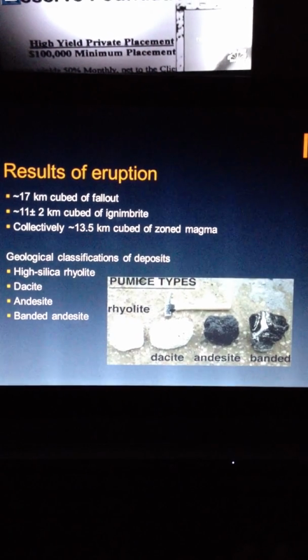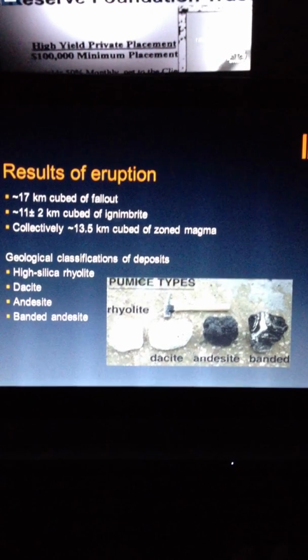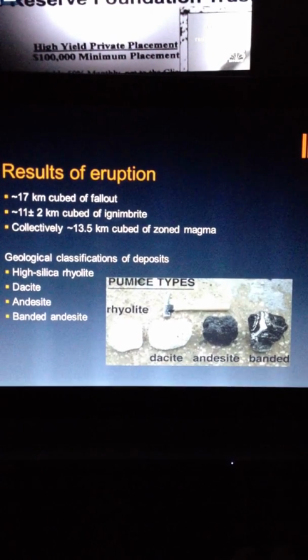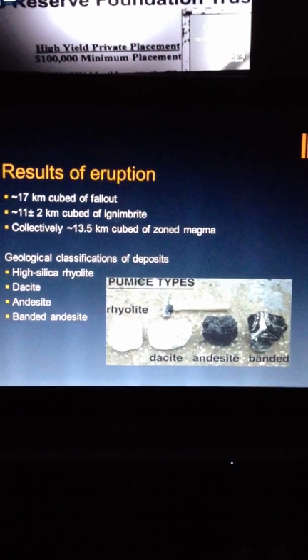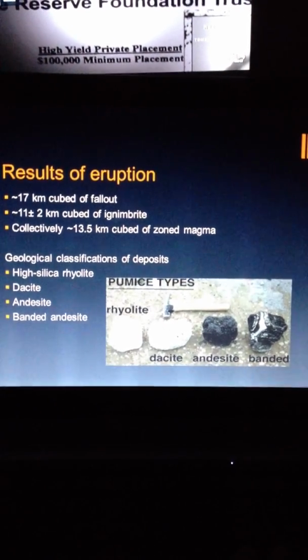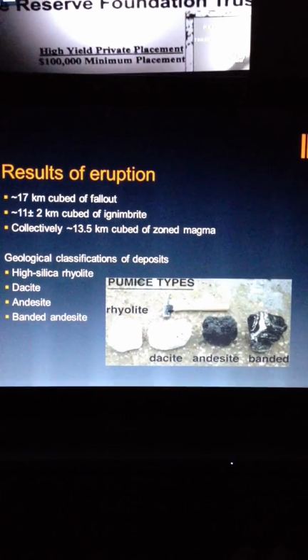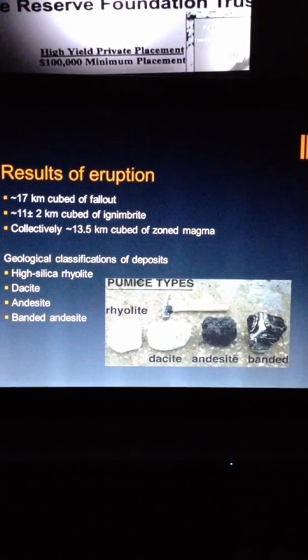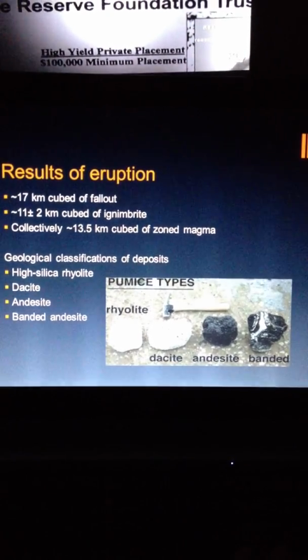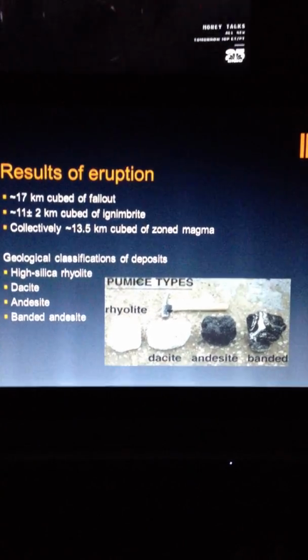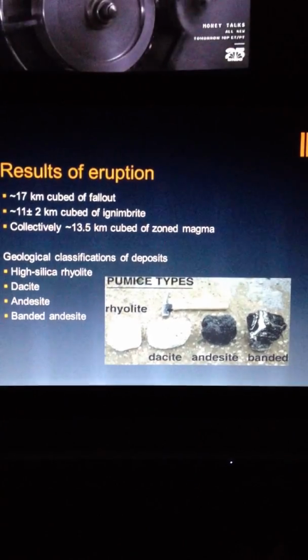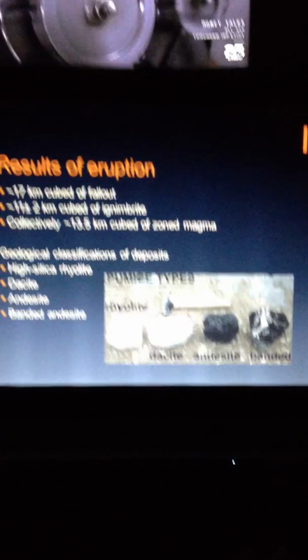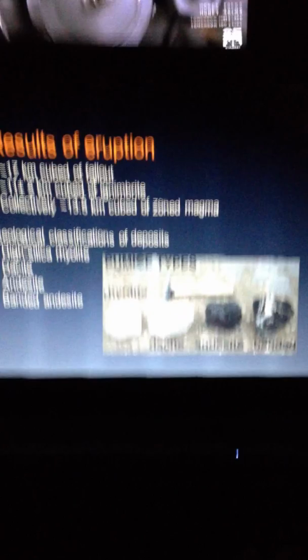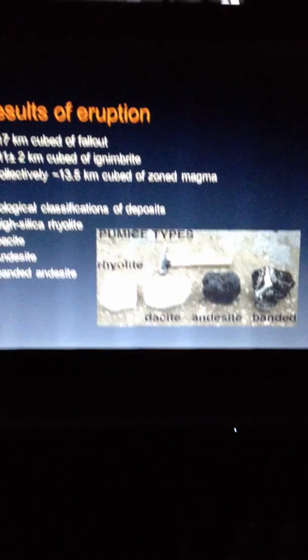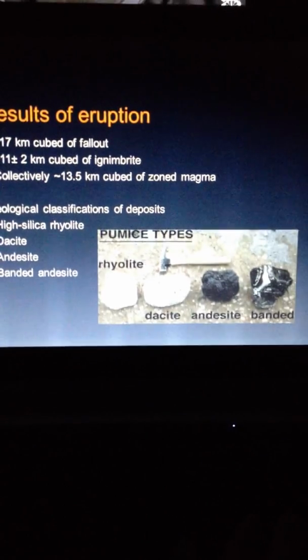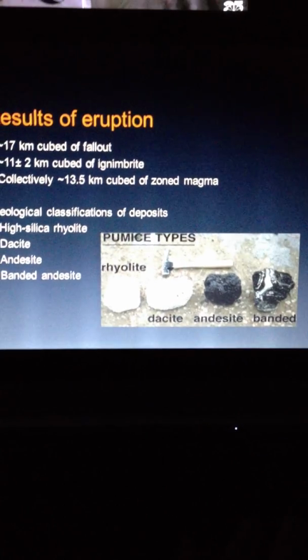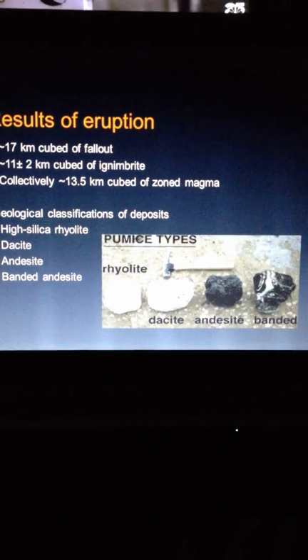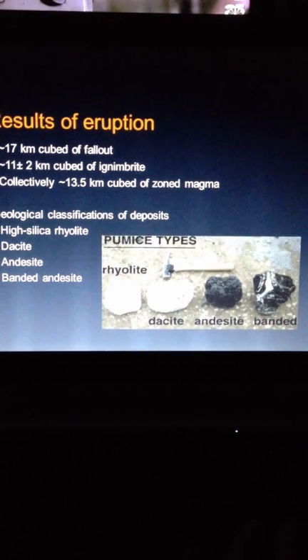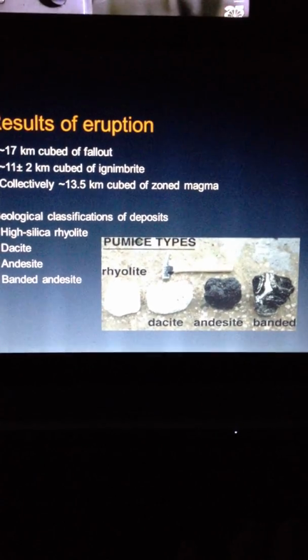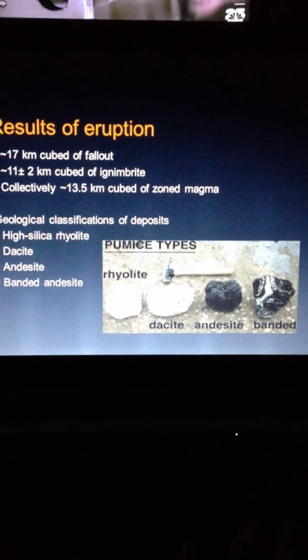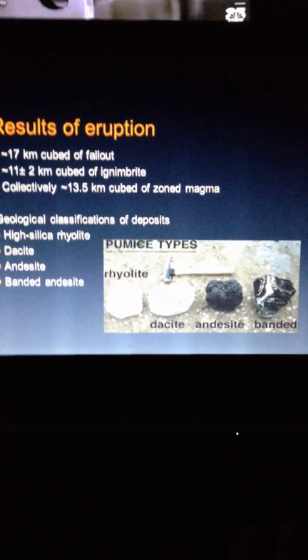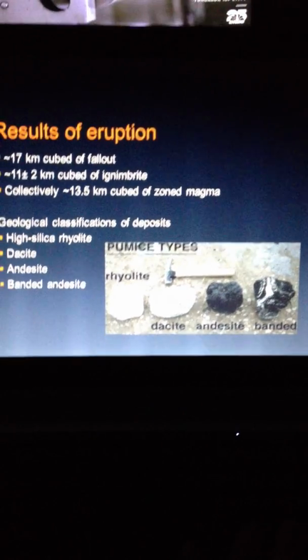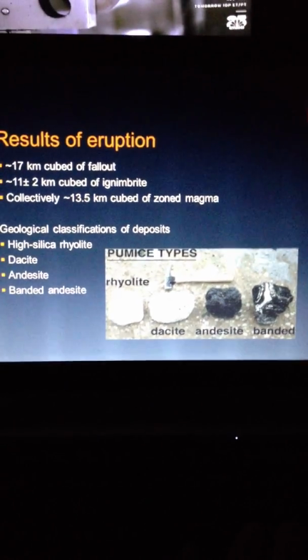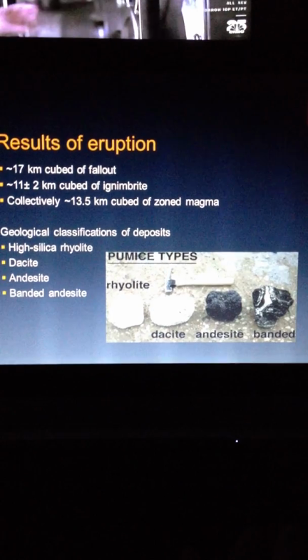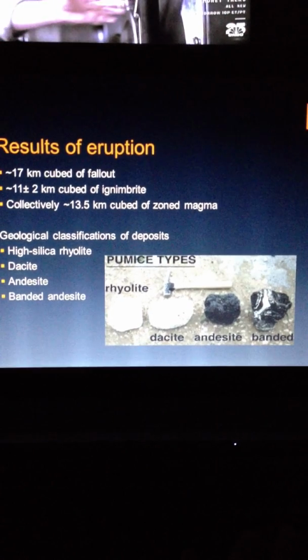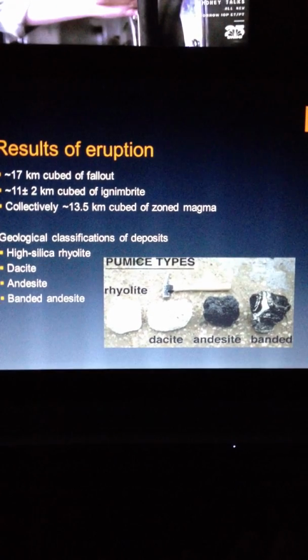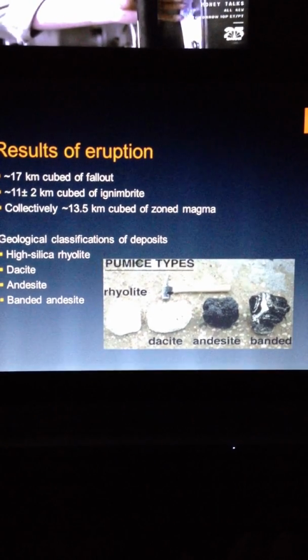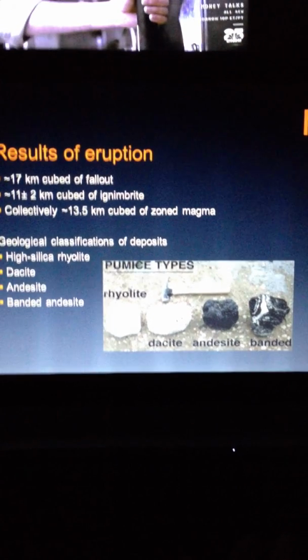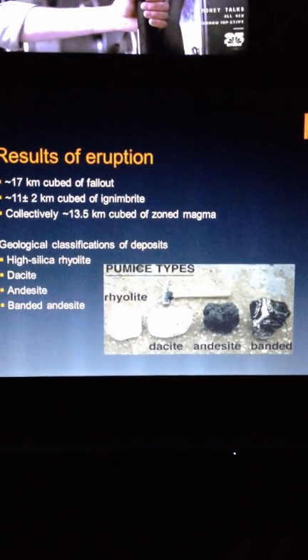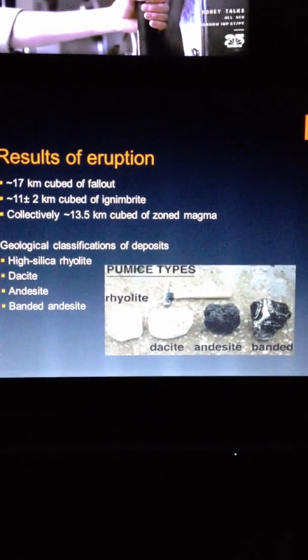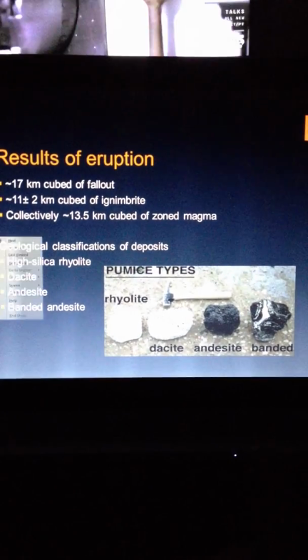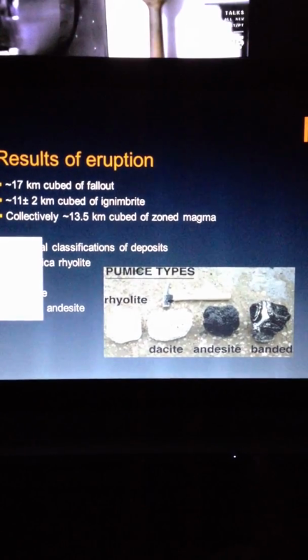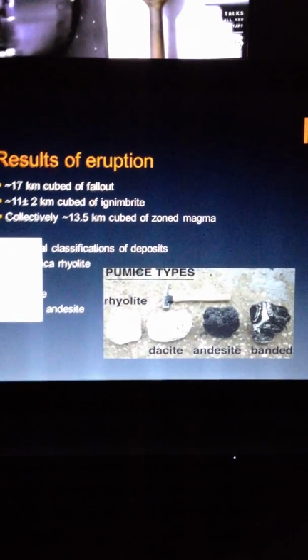Collectively there were 13.5 kilometers cubed of zoned magma. There are different geological classifications of these deposits: rhyolite, dacite, andesite, and banded andesite, as you can see here.